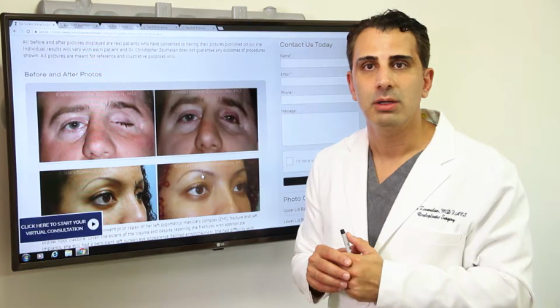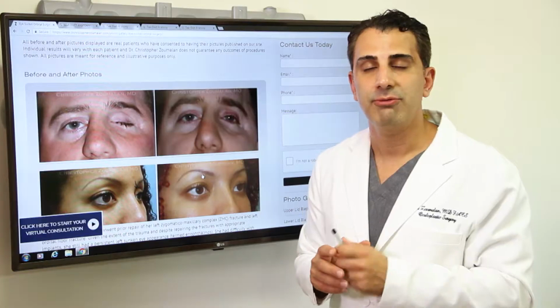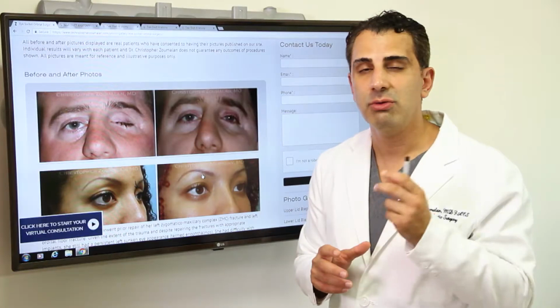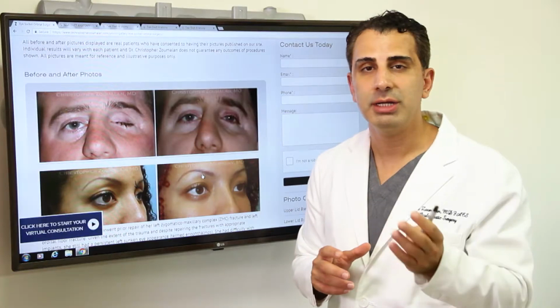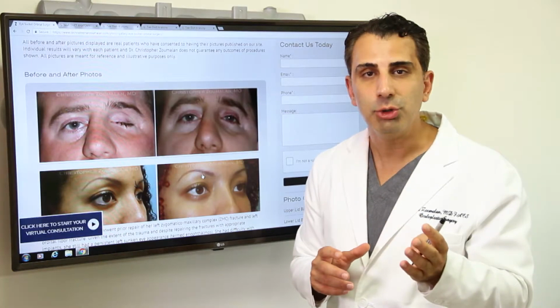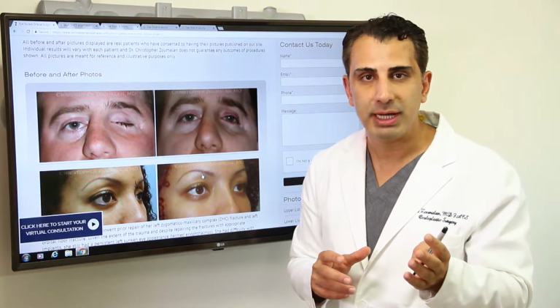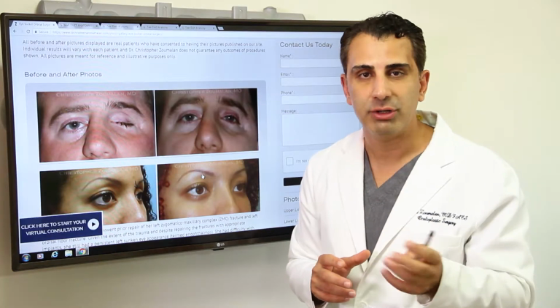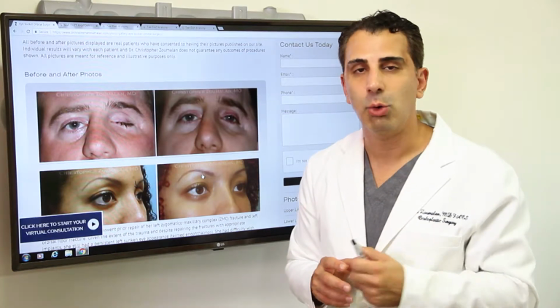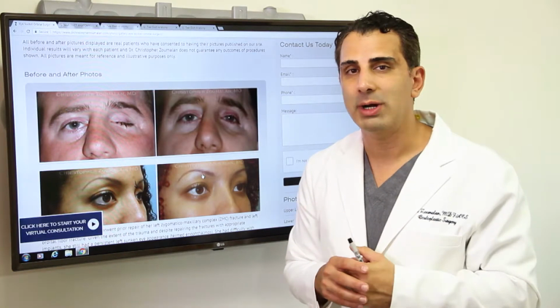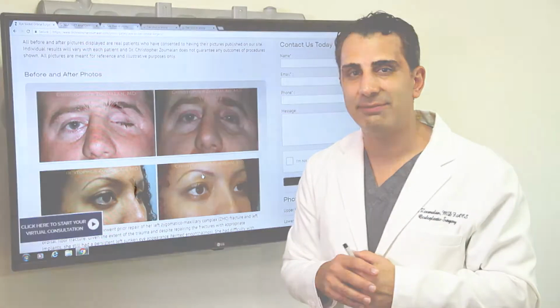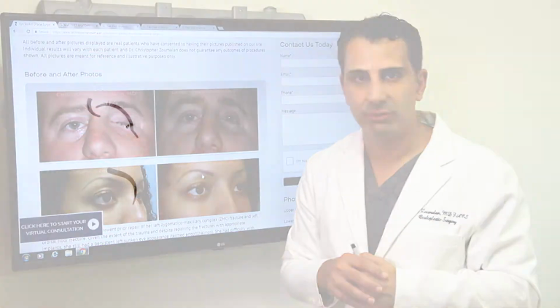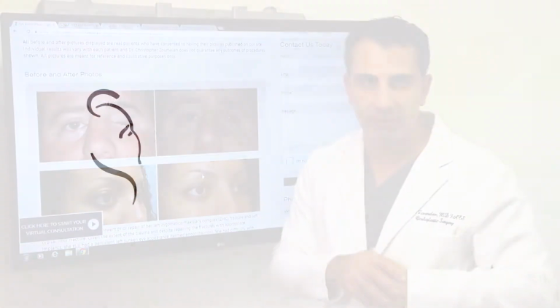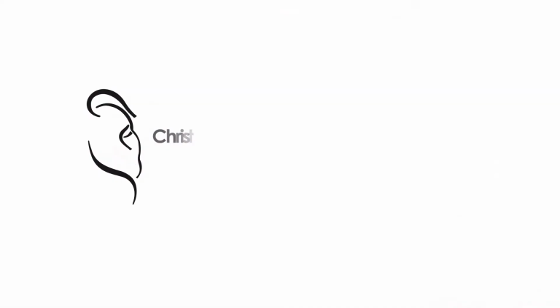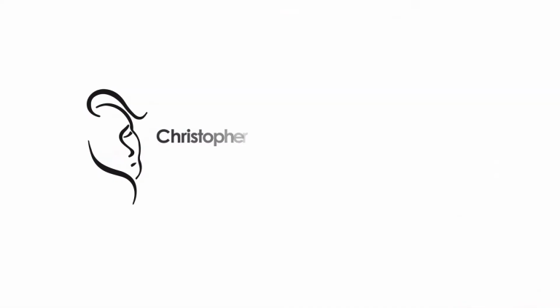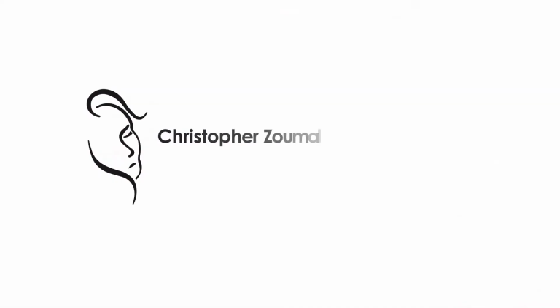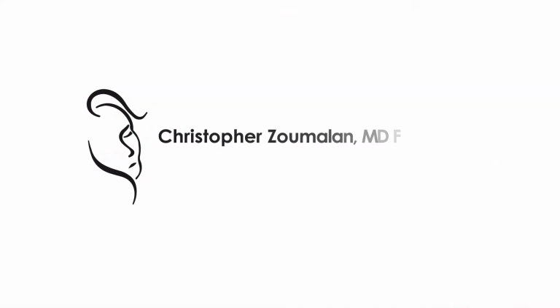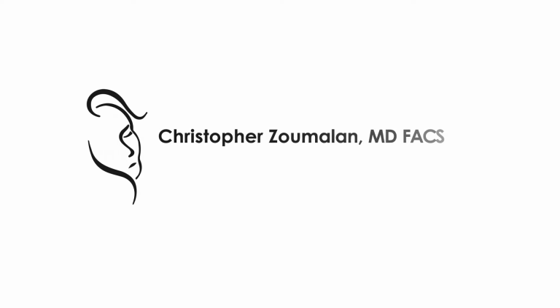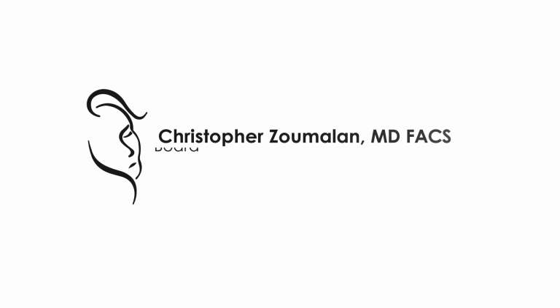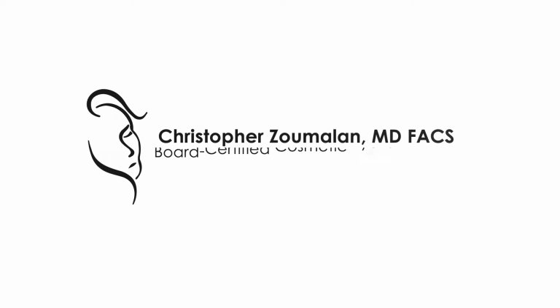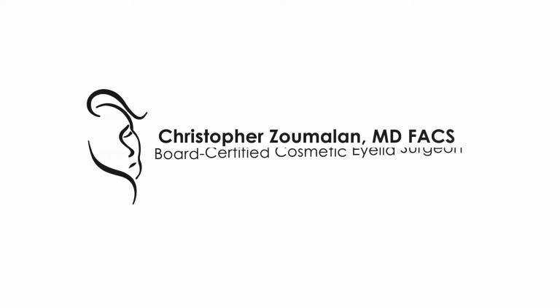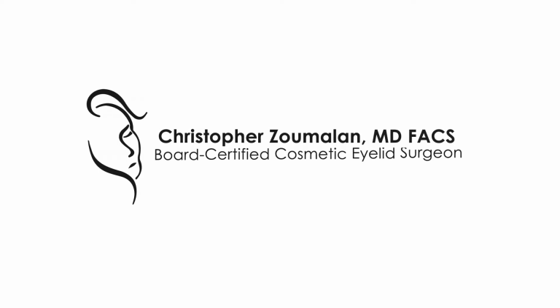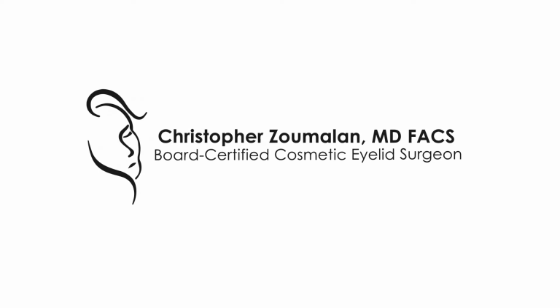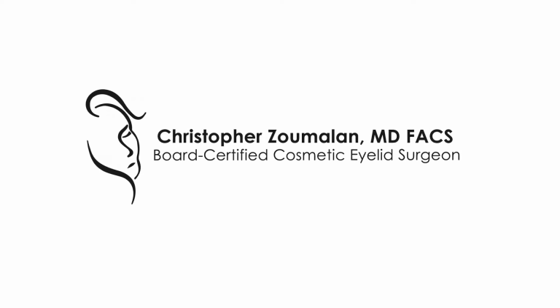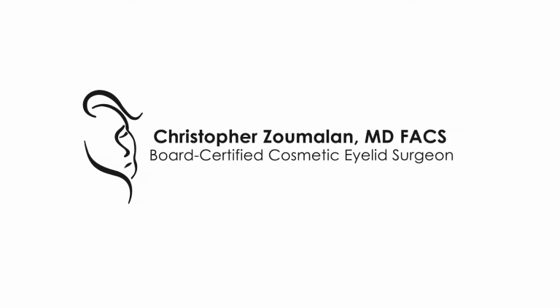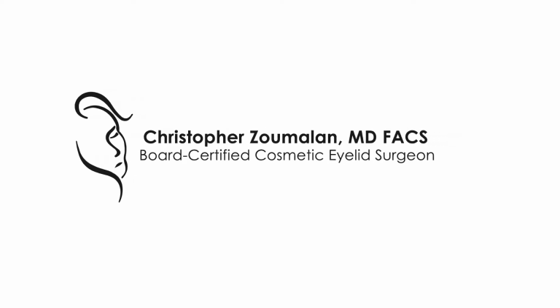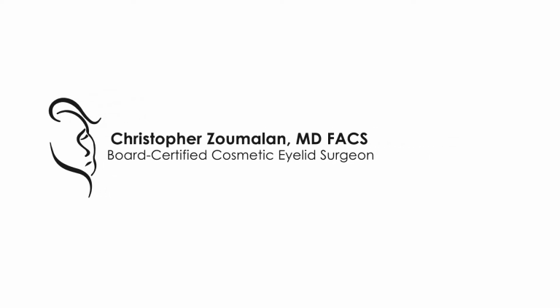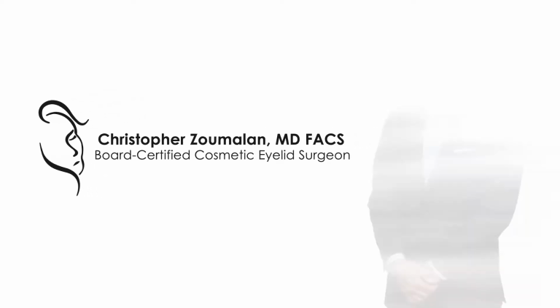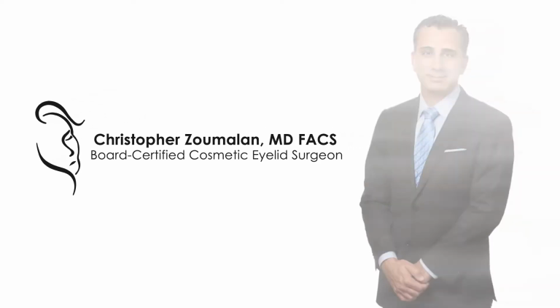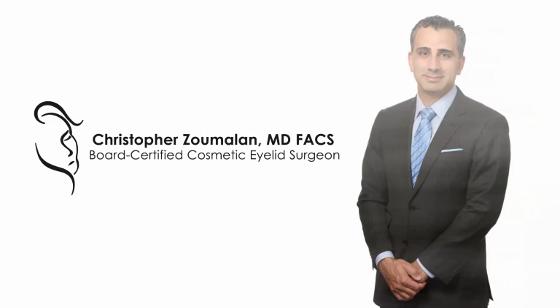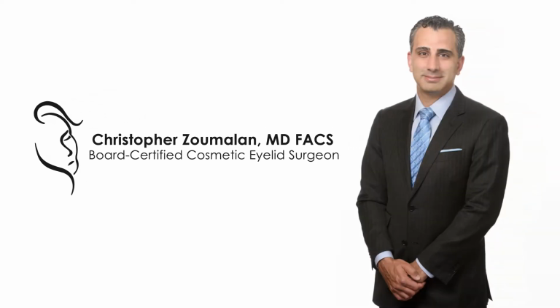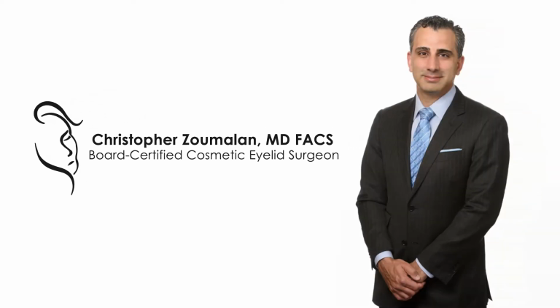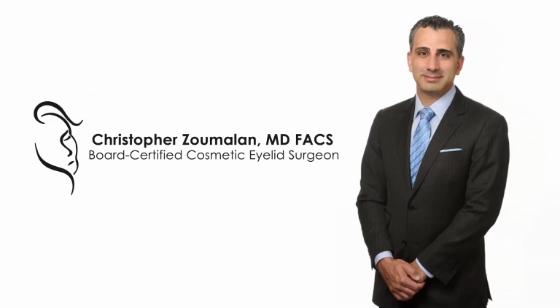If you need an enucleation or an evisceration and wish to seek consultation, please visit our office, make an appointment, and we look forward to meeting with you.